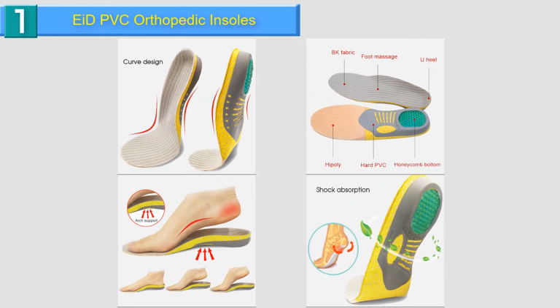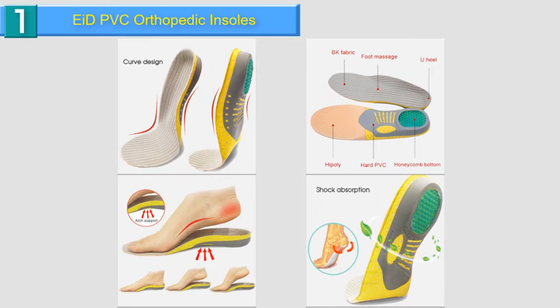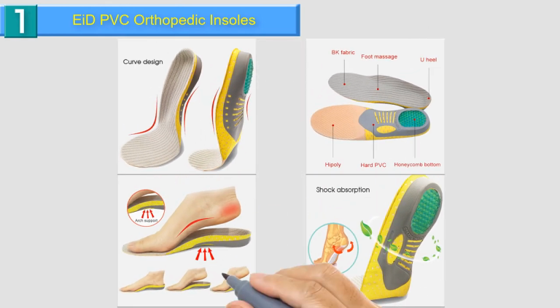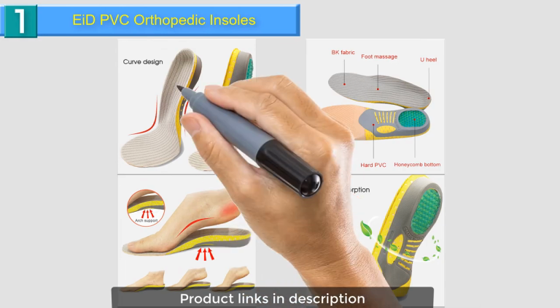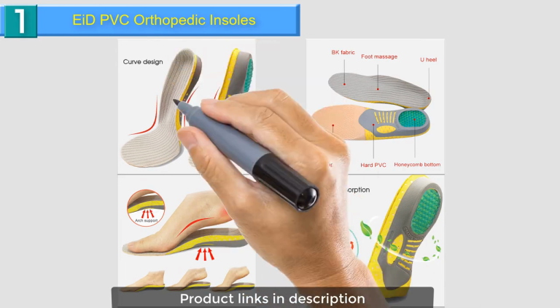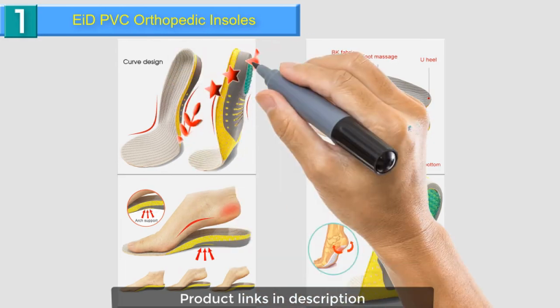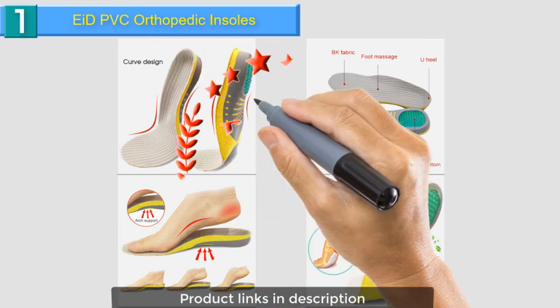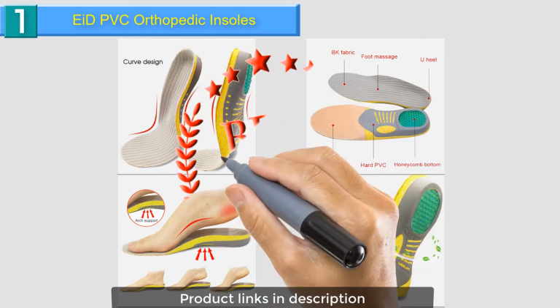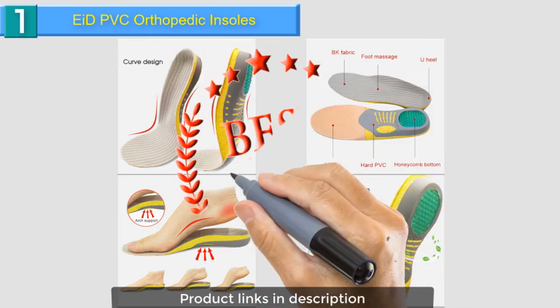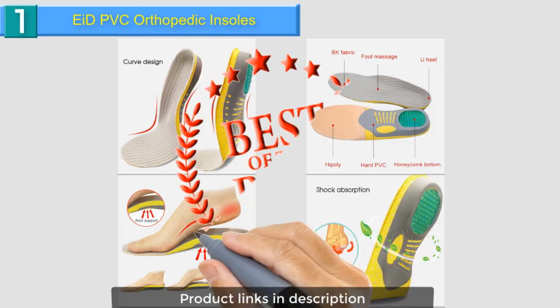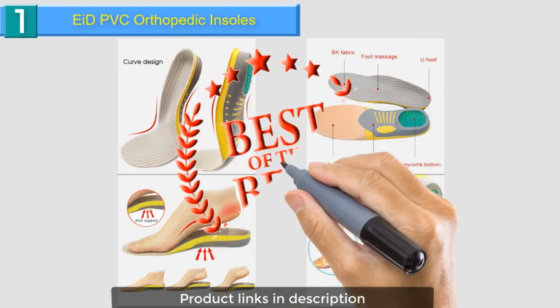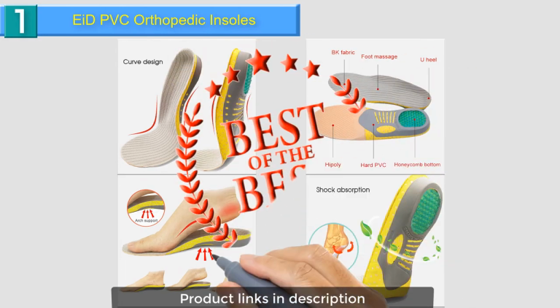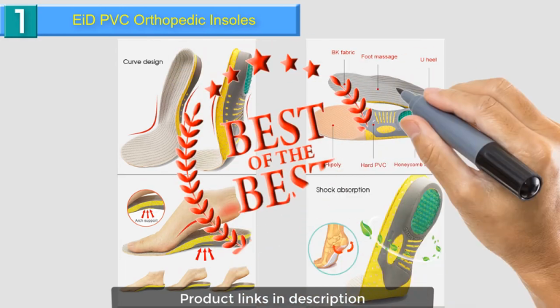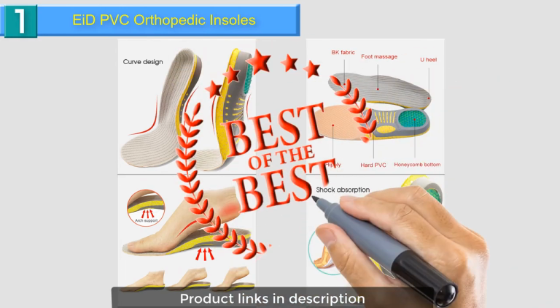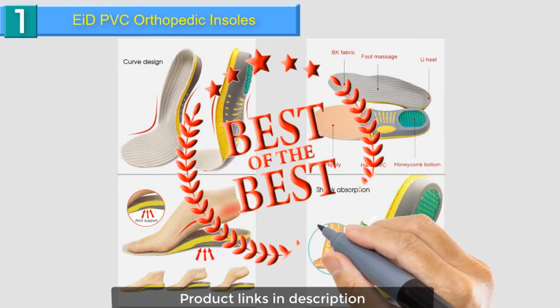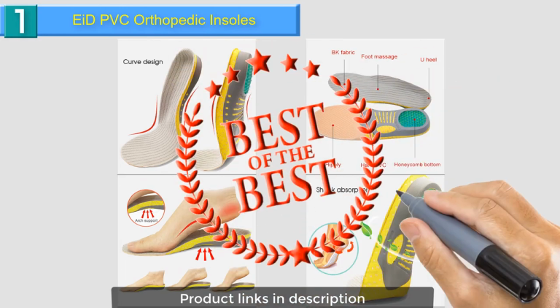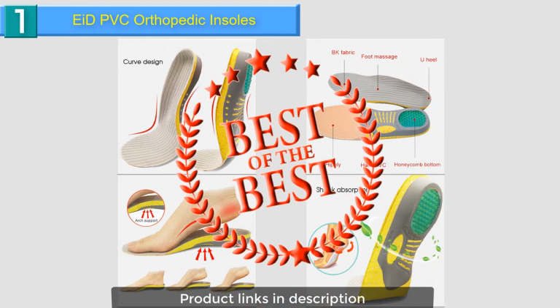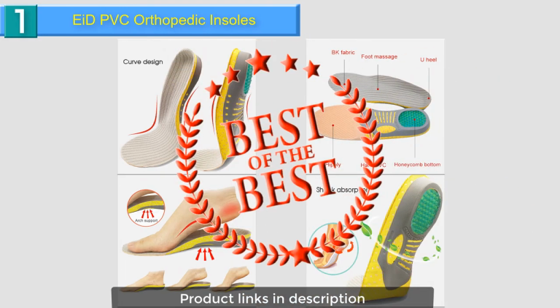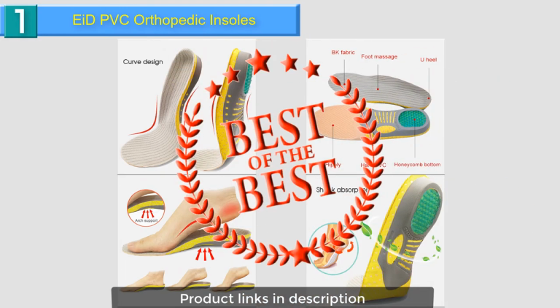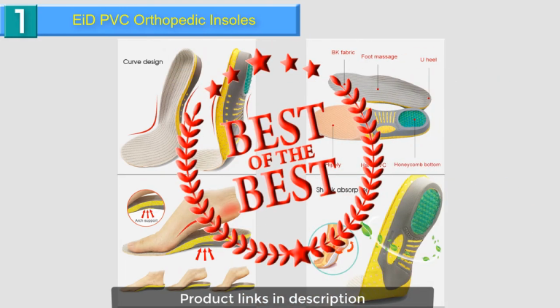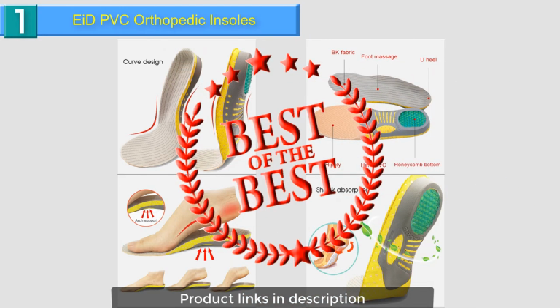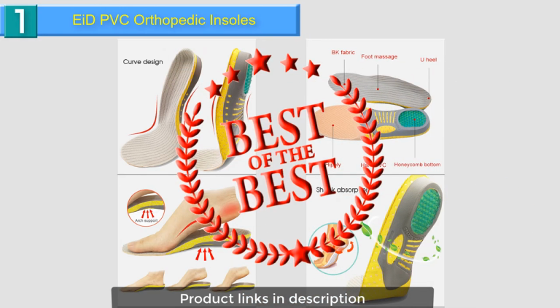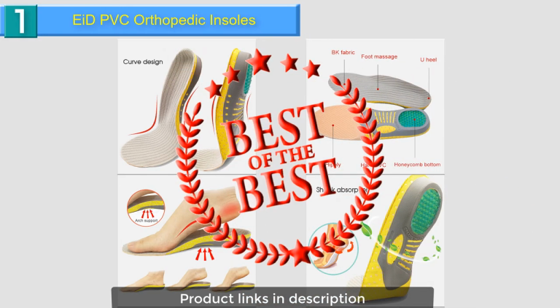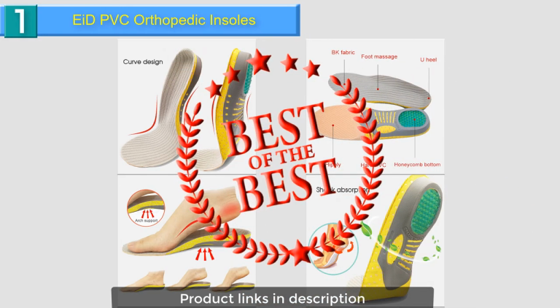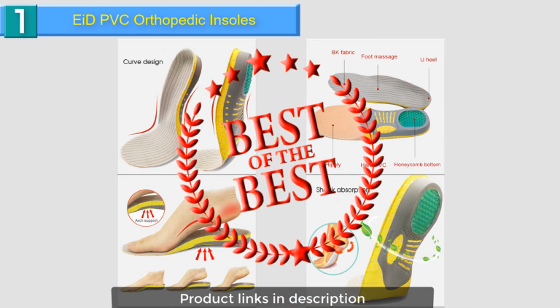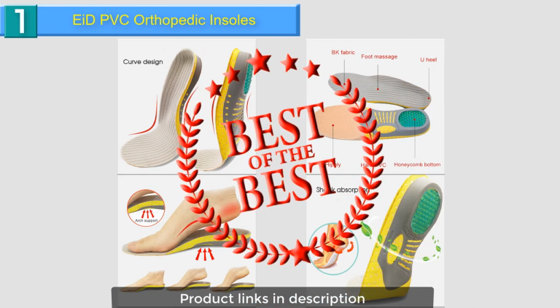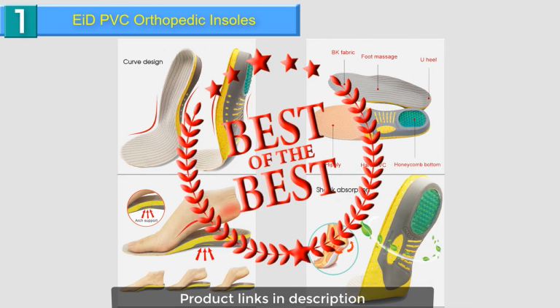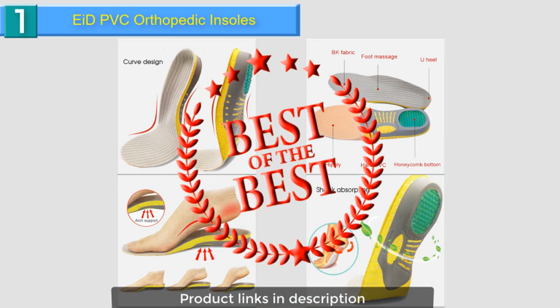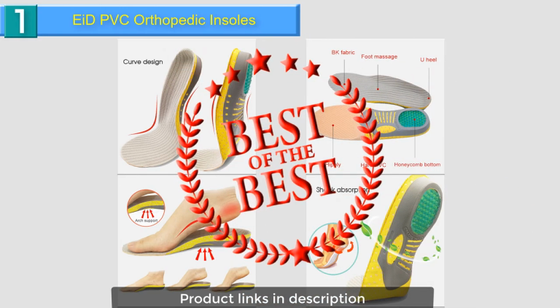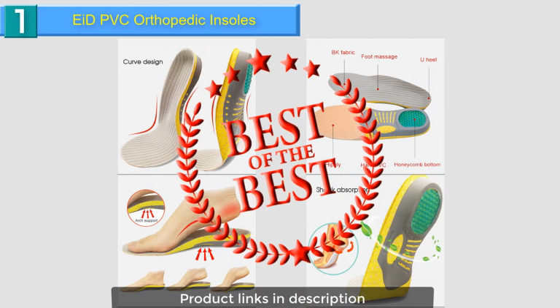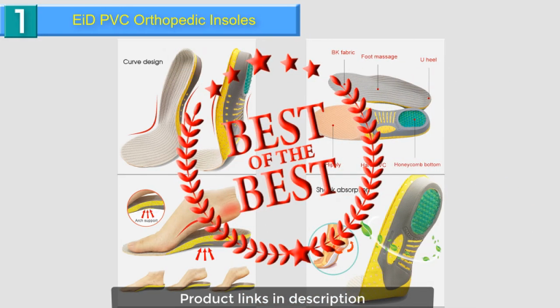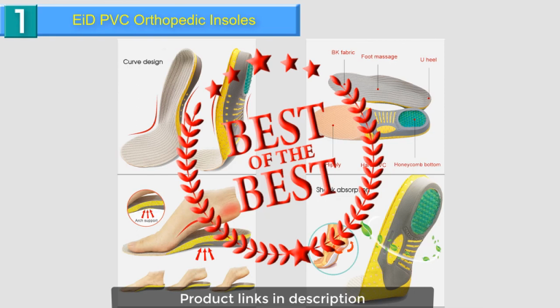My choice is the I'd PVC Orthopedic Insole. Get all product links in the description.